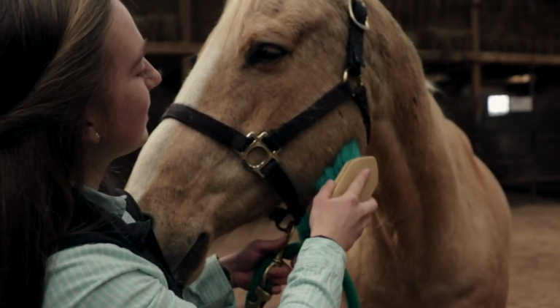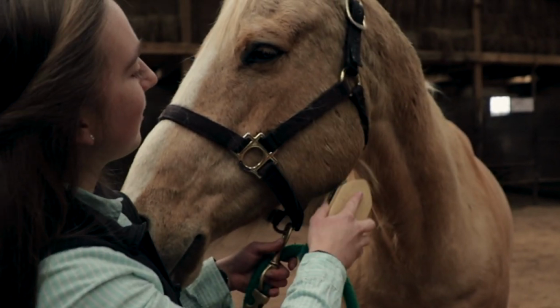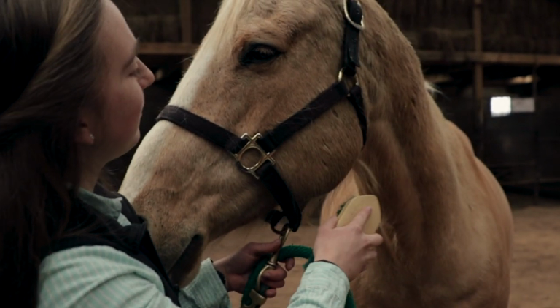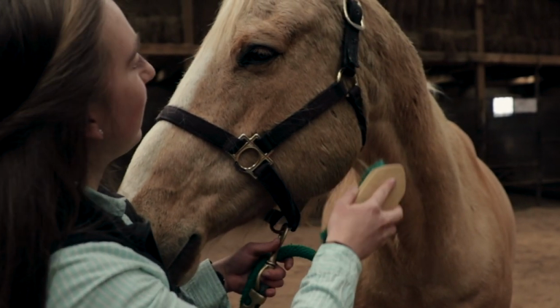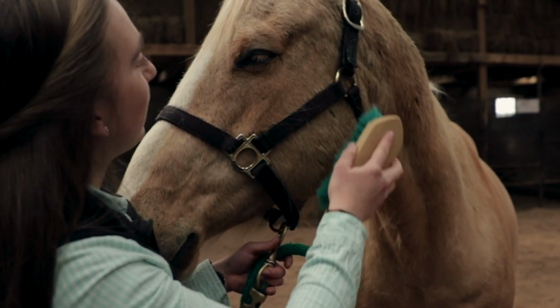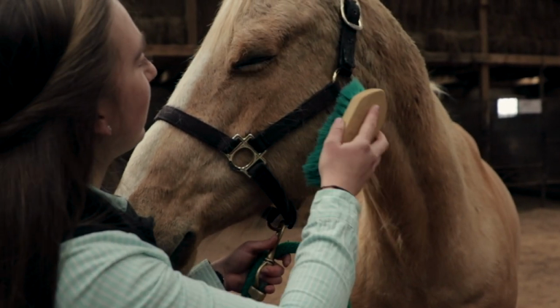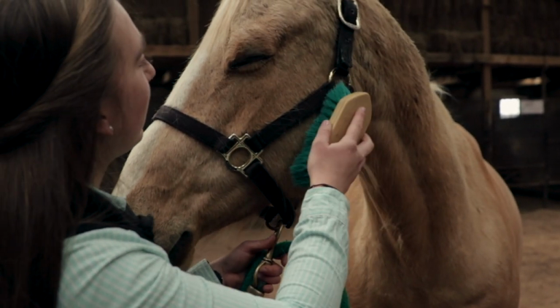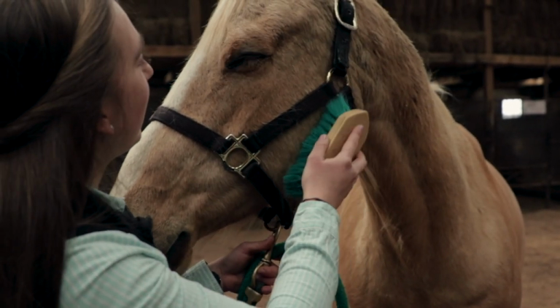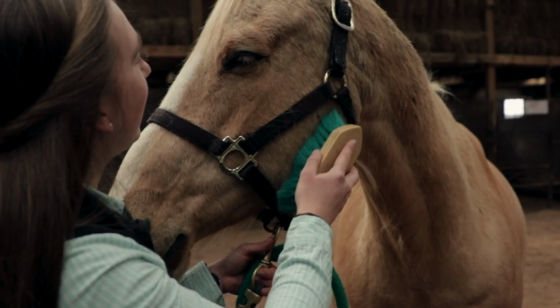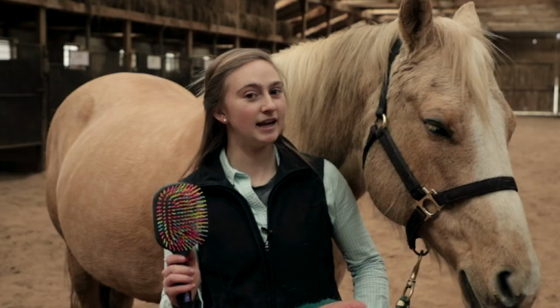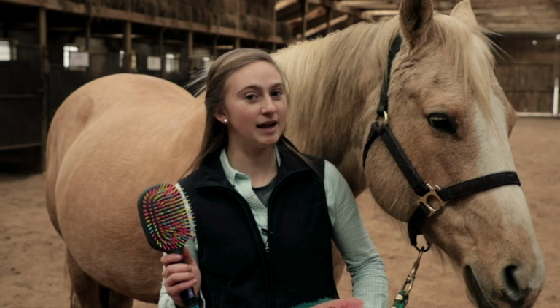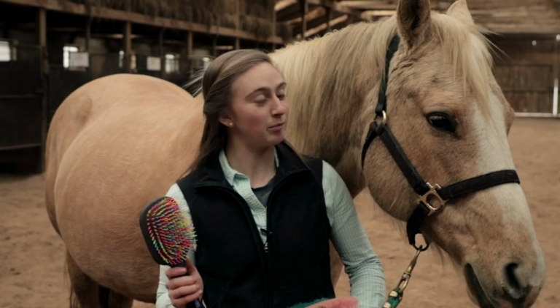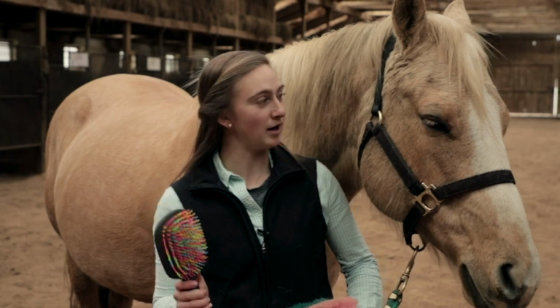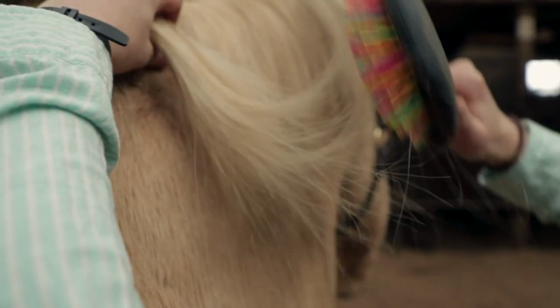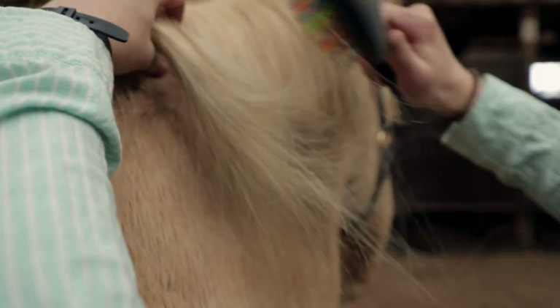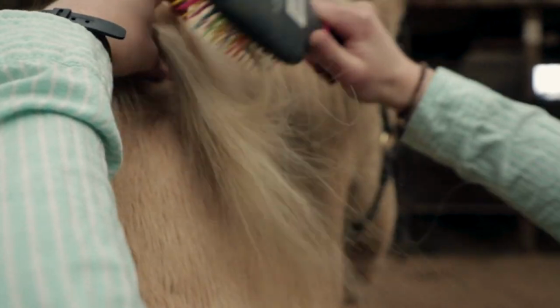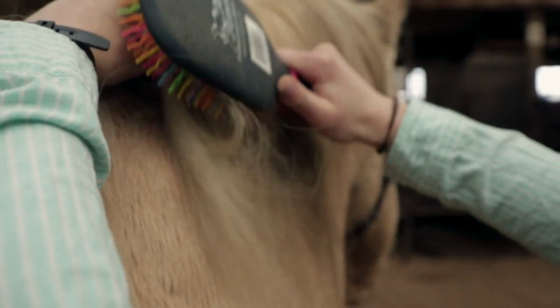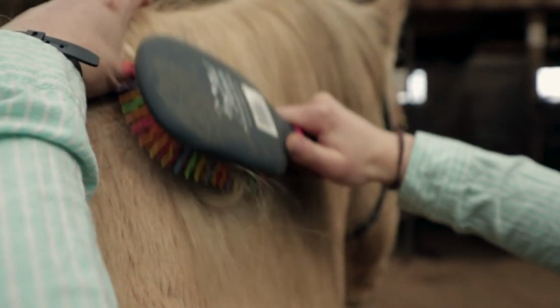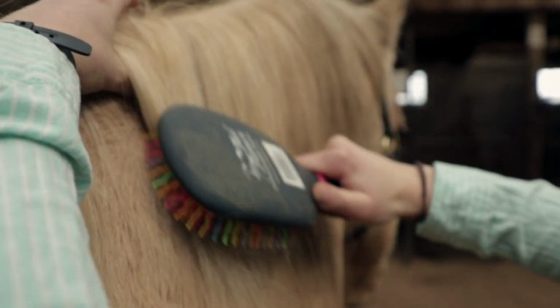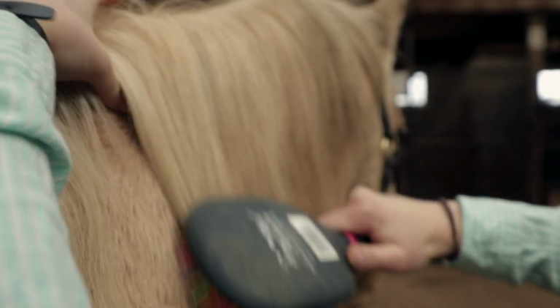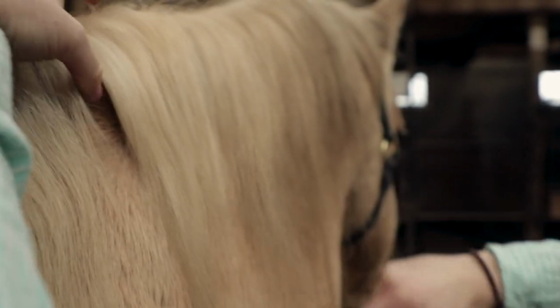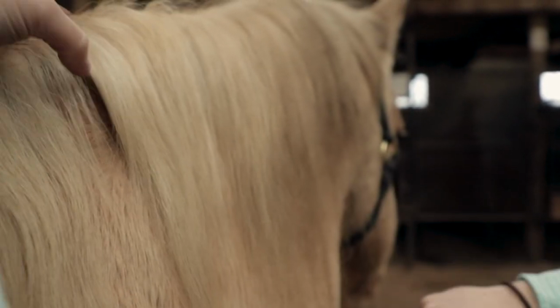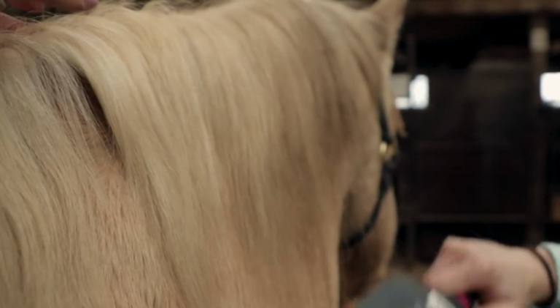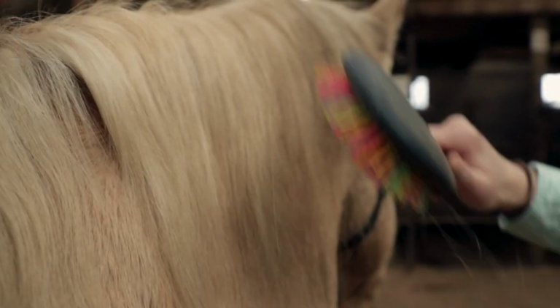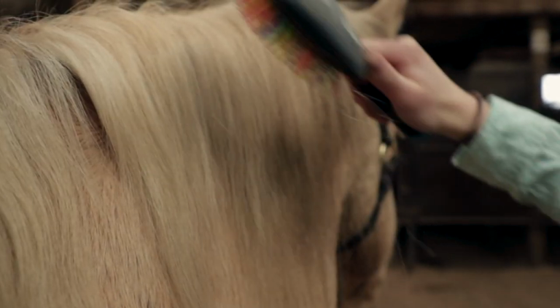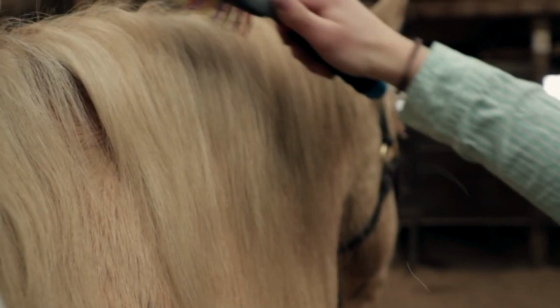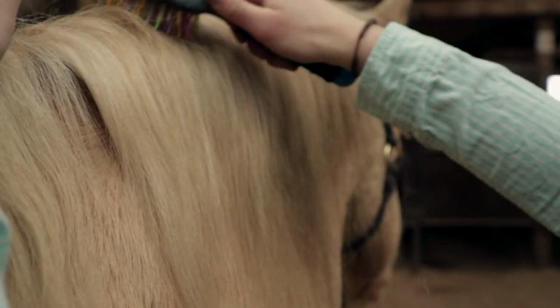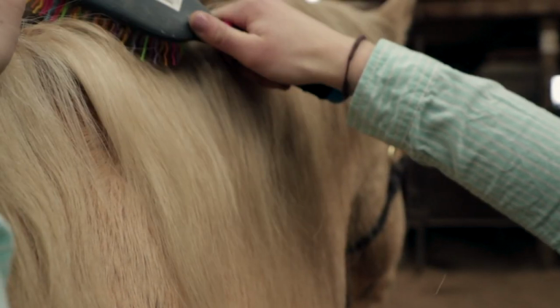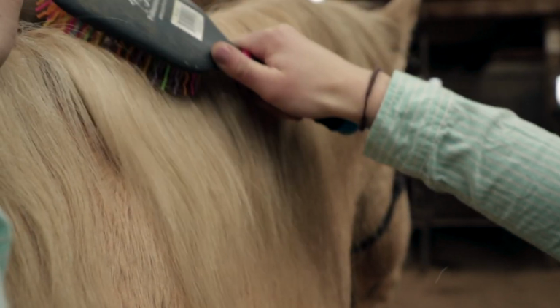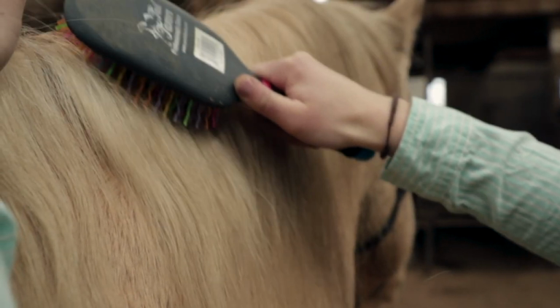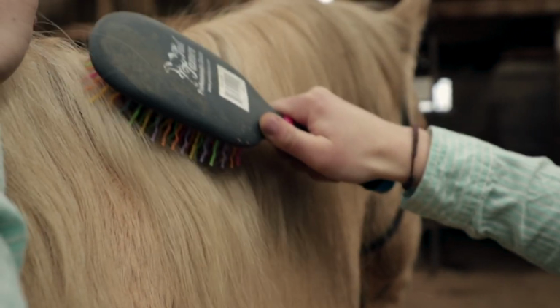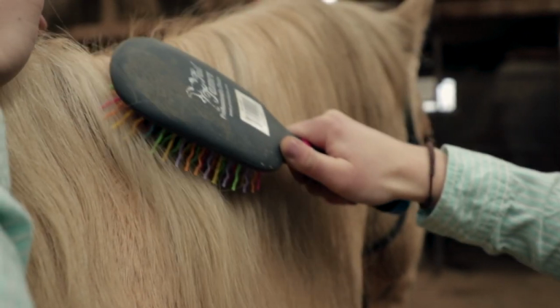Then we take a handy dandy brush and brush out their manes working from the bottom to the top.